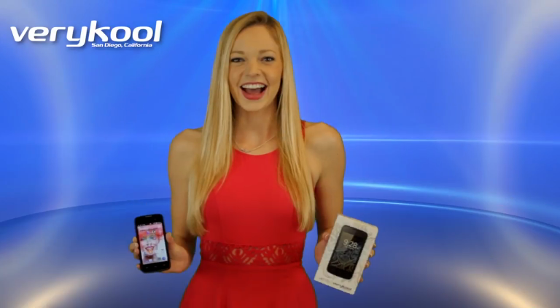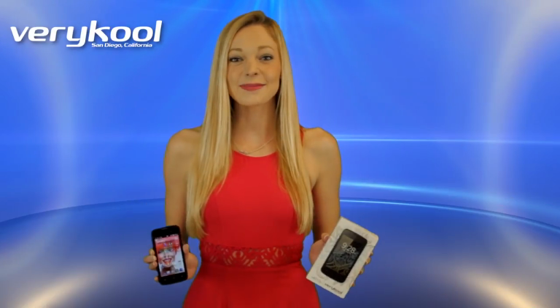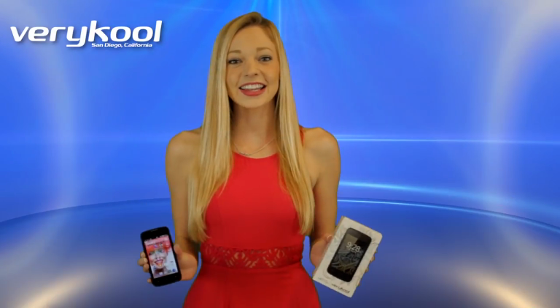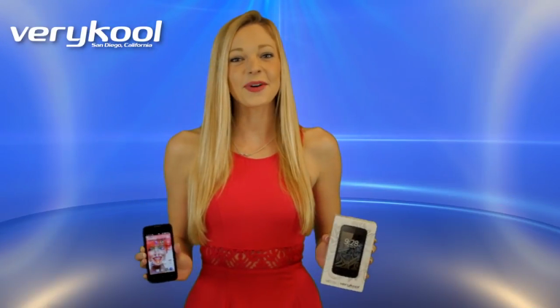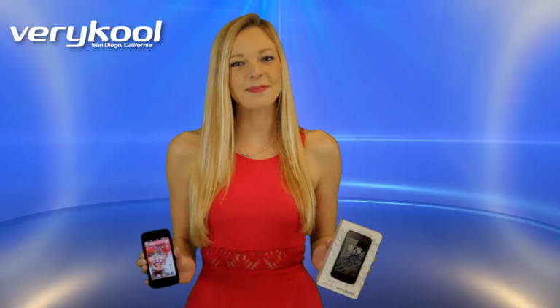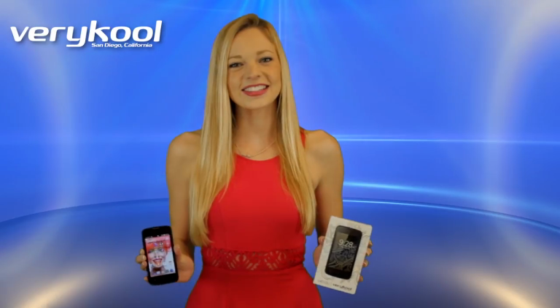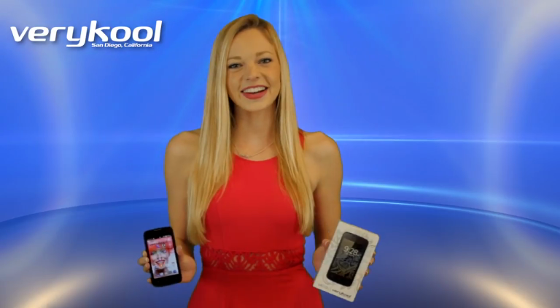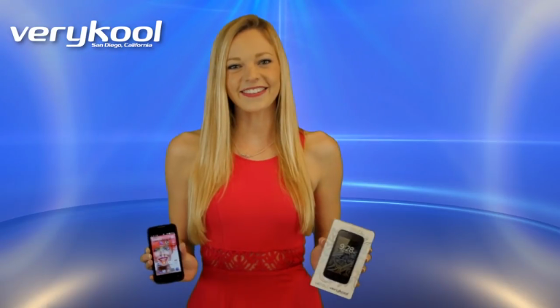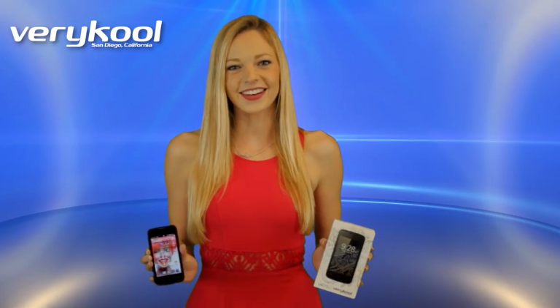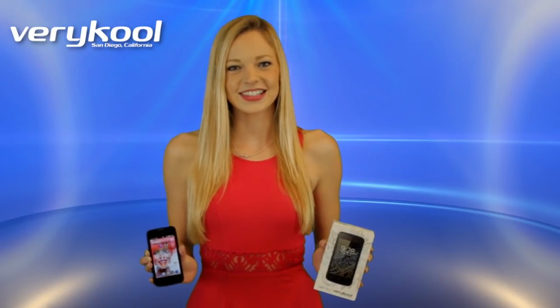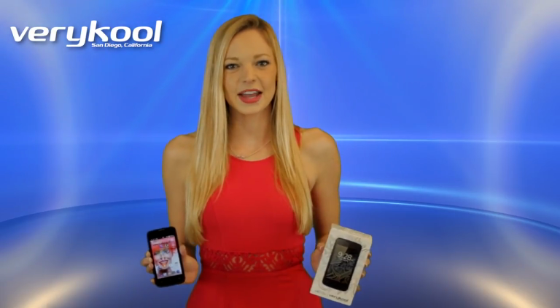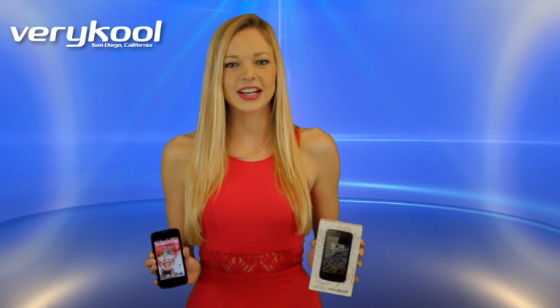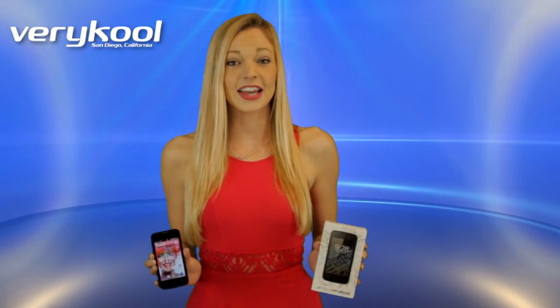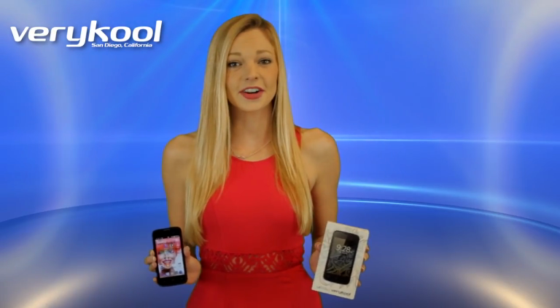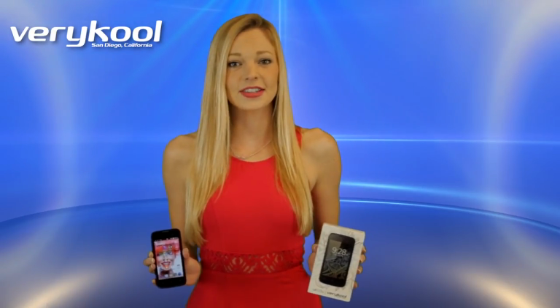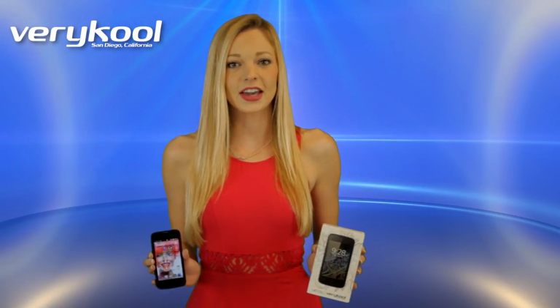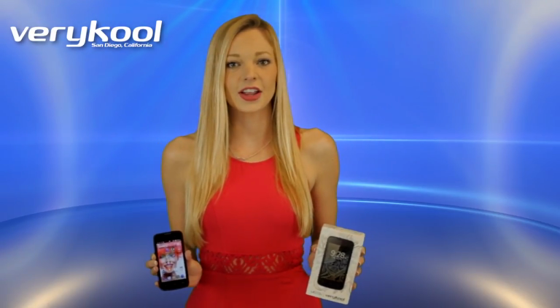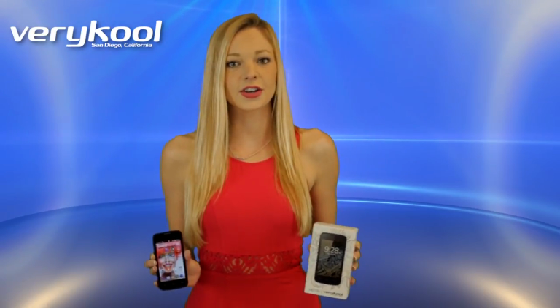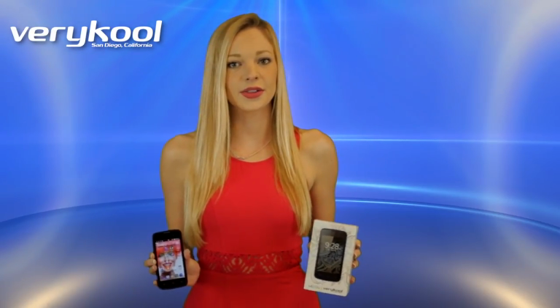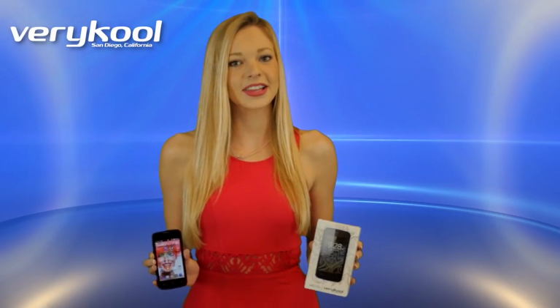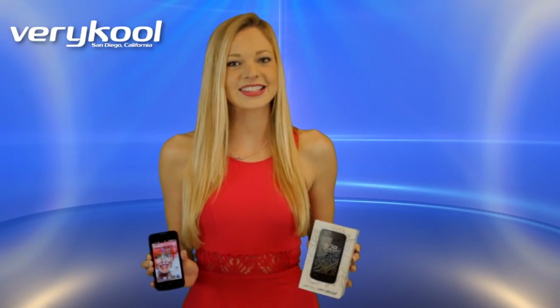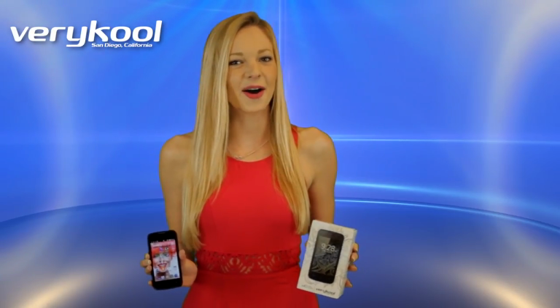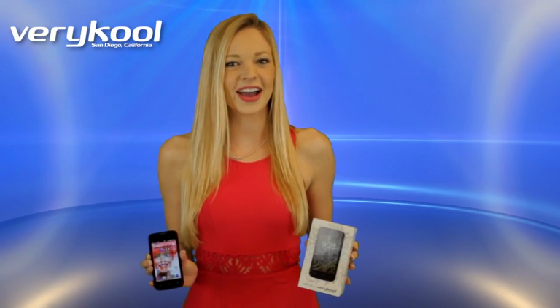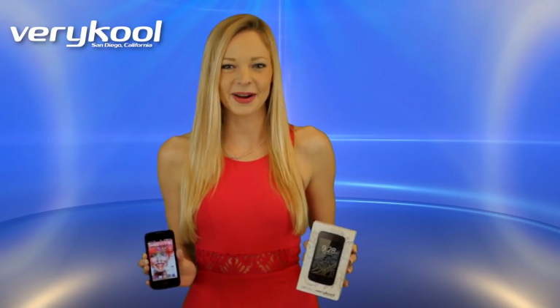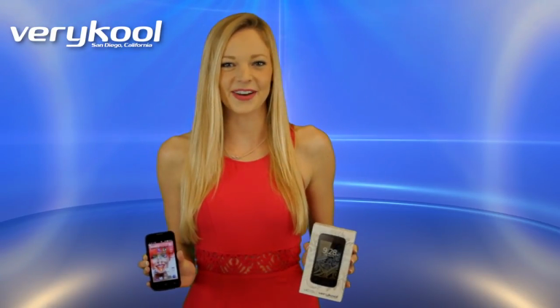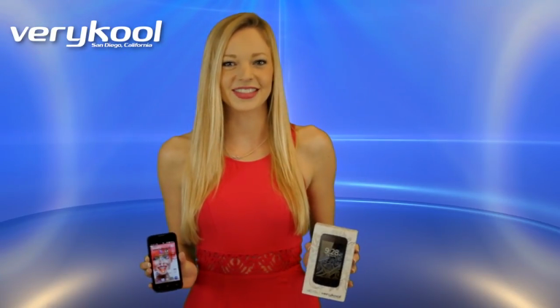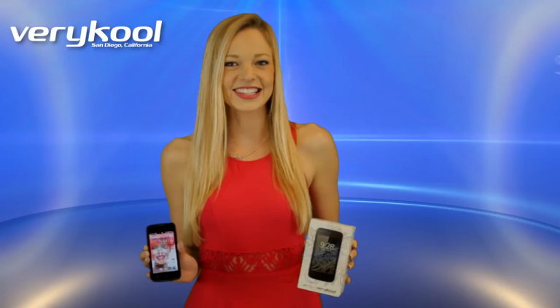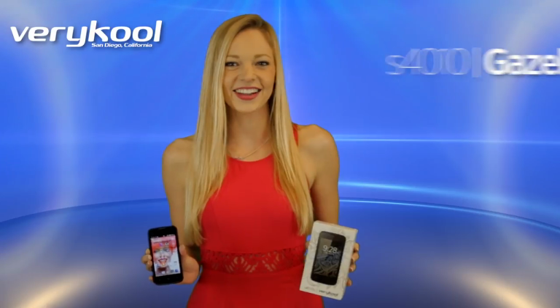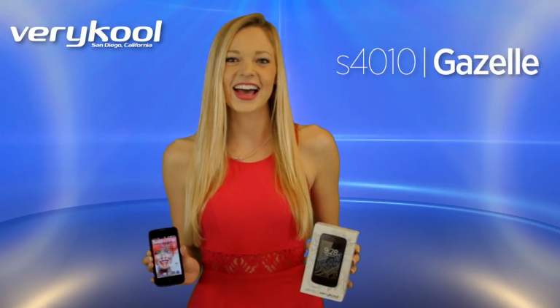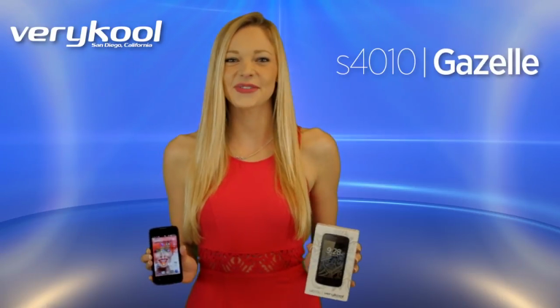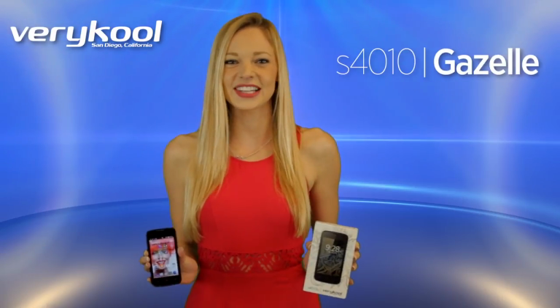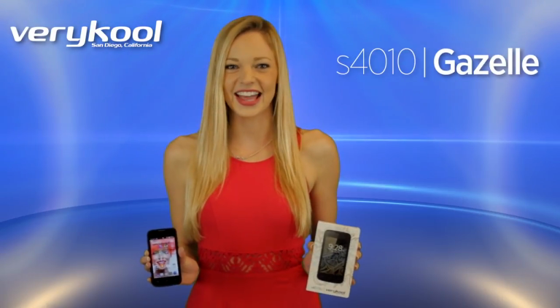I'm Dani and welcome back to Very Cool. Today we're going to take a first look at our newly released compact smartphone, the Gazelle S4010.